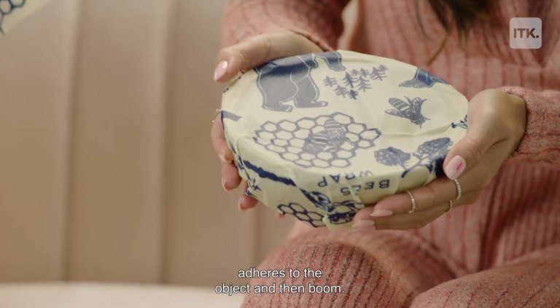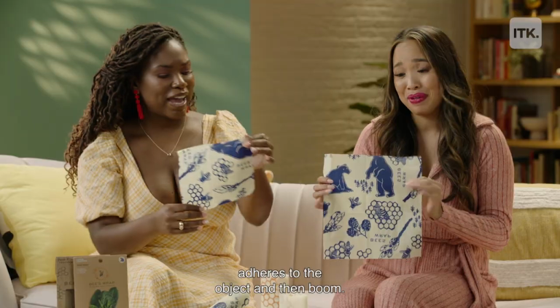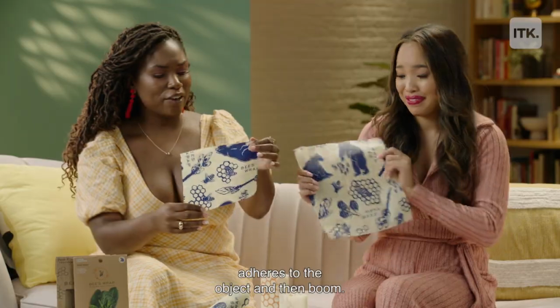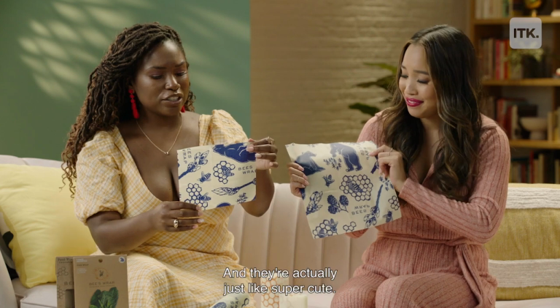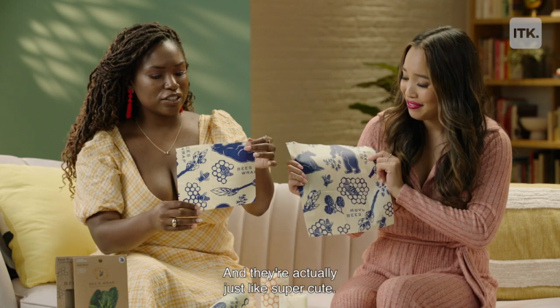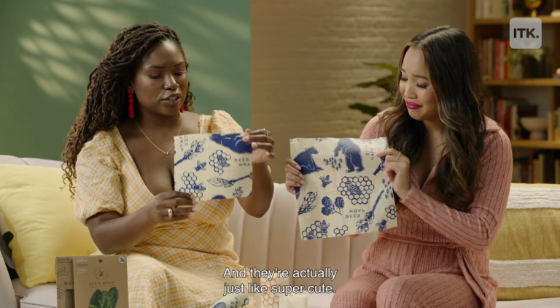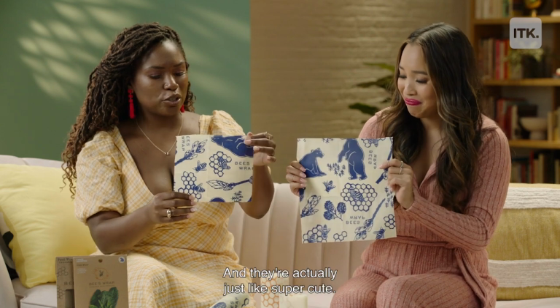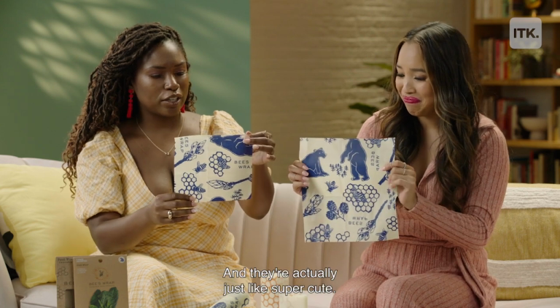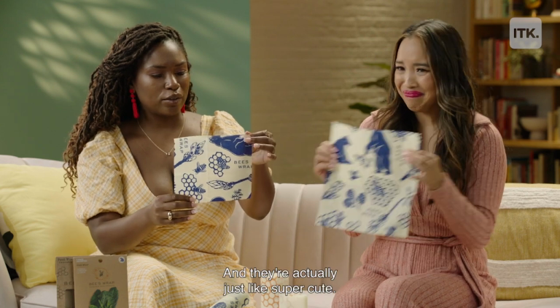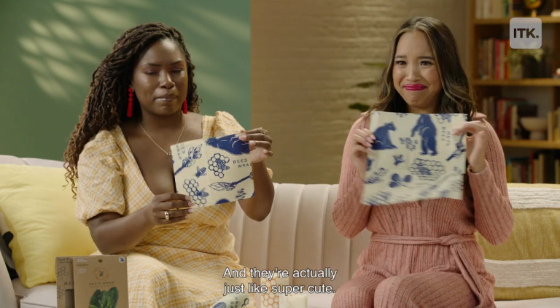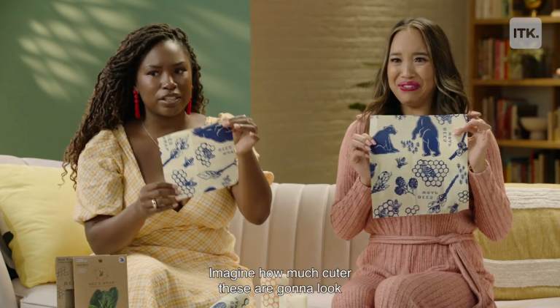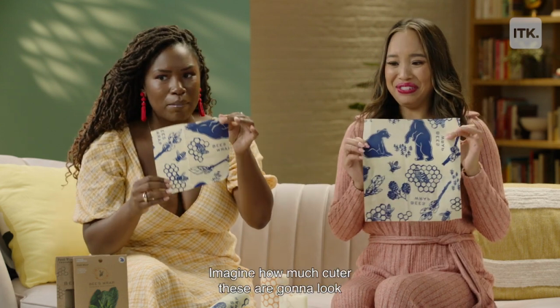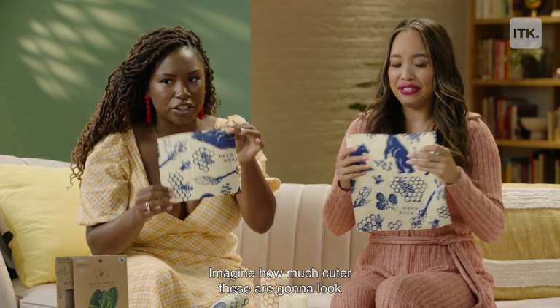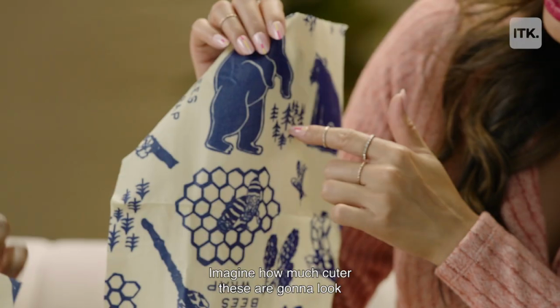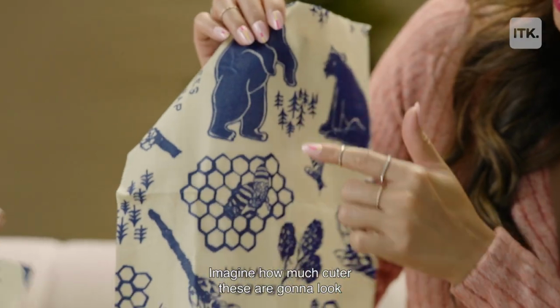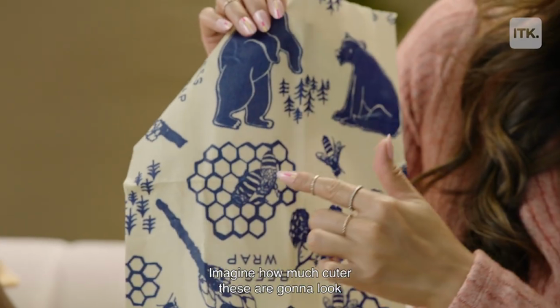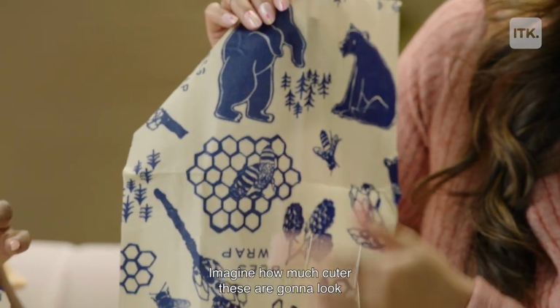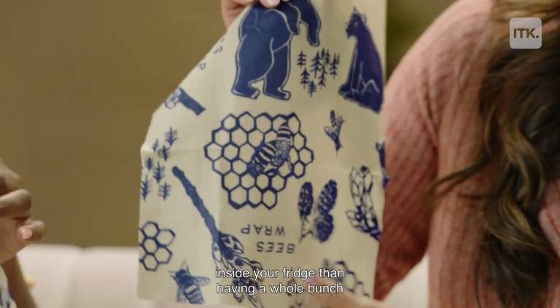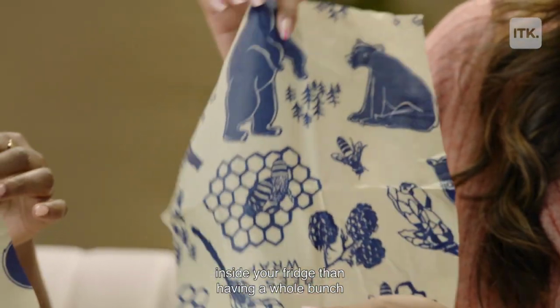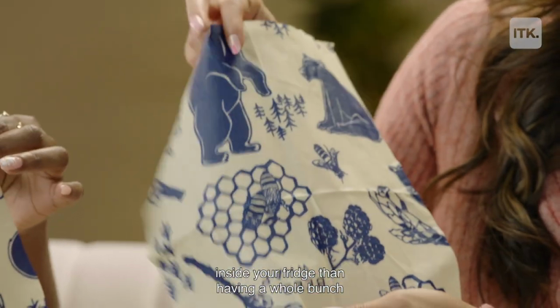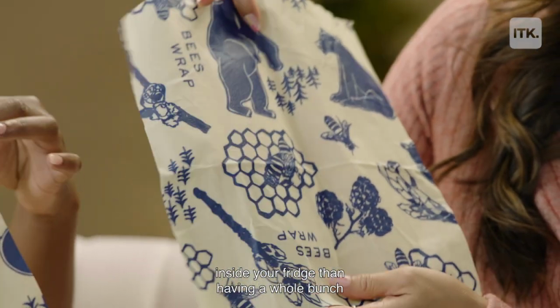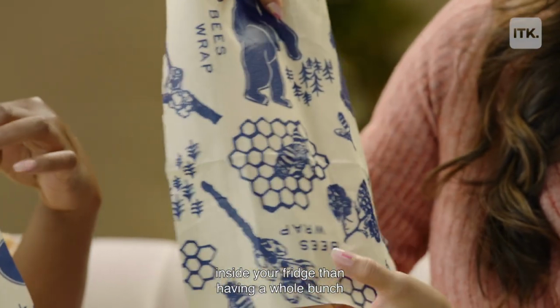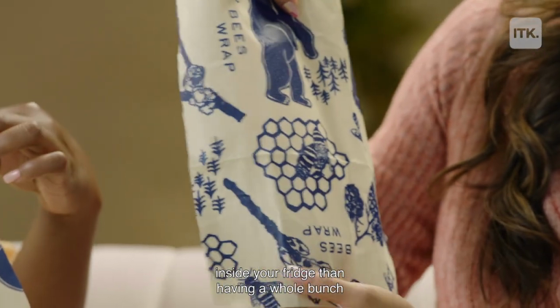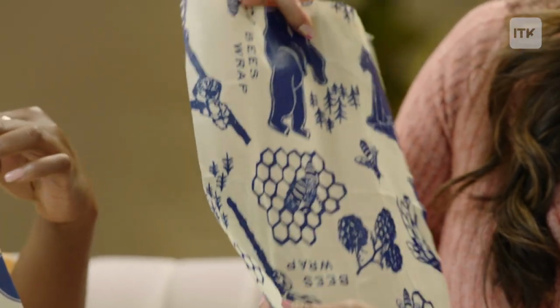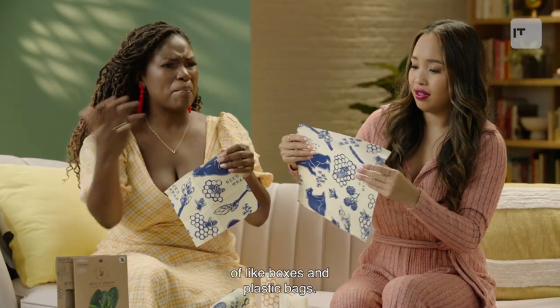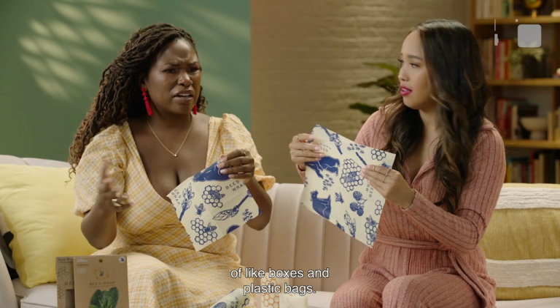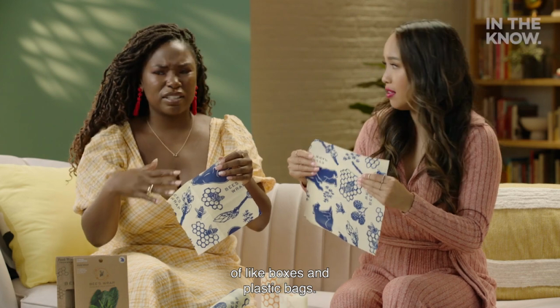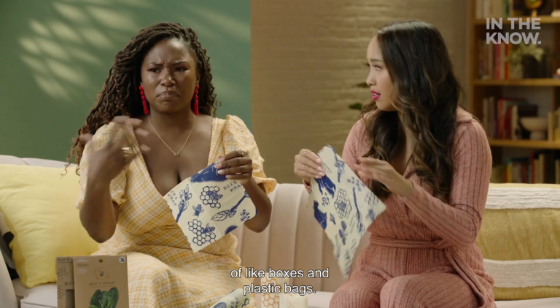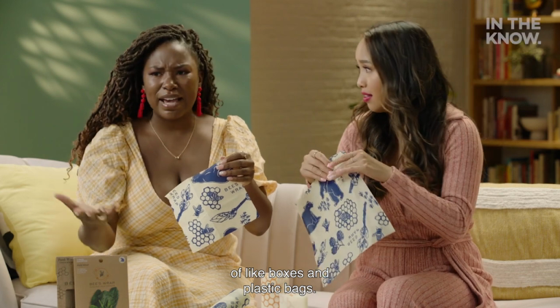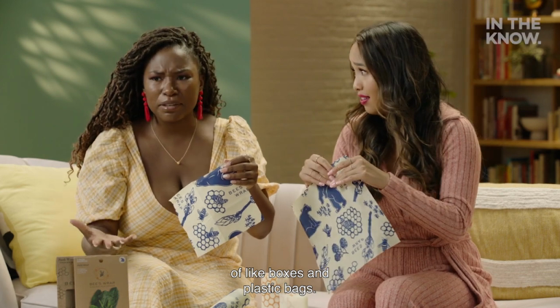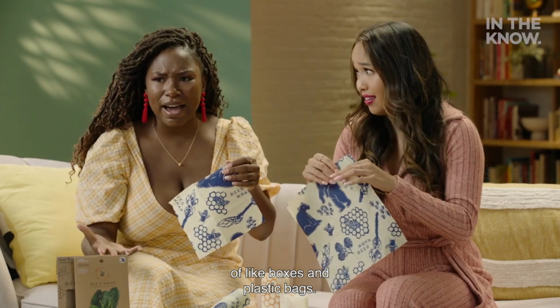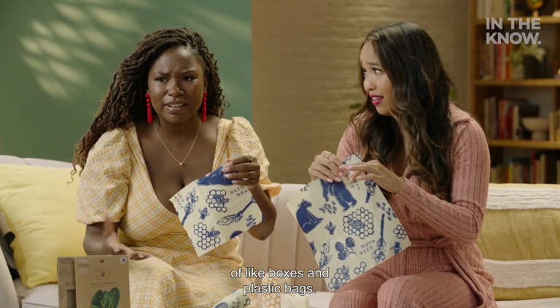And then boom. They're actually just super cute. Imagine how much cuter these are going to look inside your fridge than having a whole bunch of boxes and plastic bags.